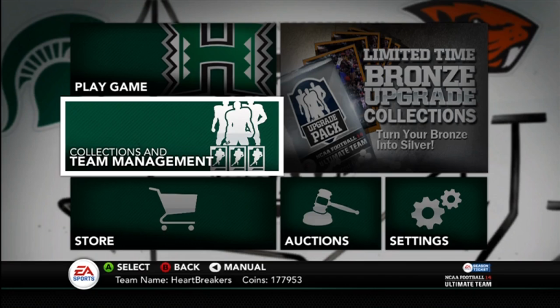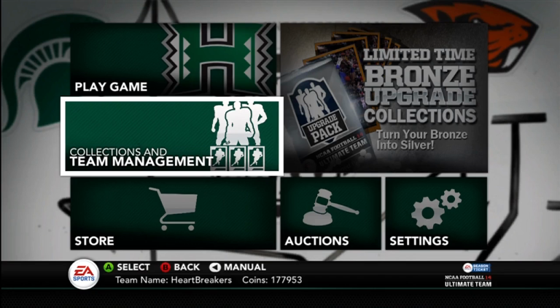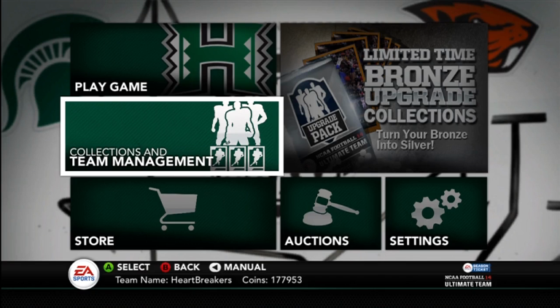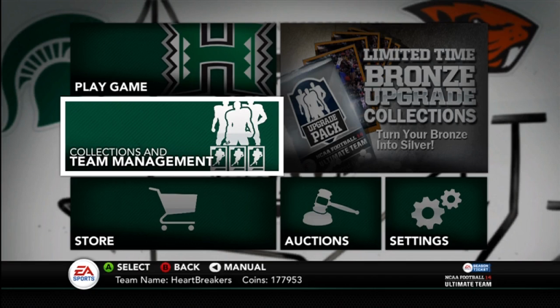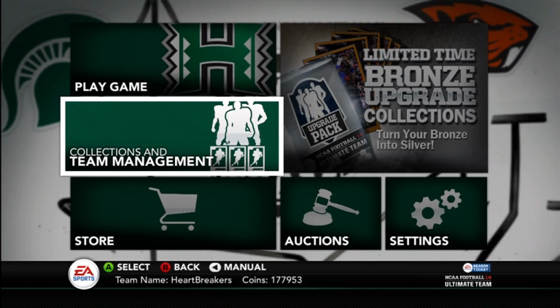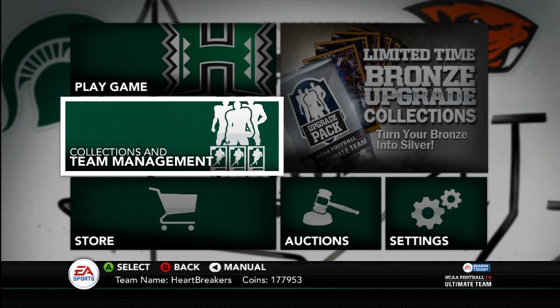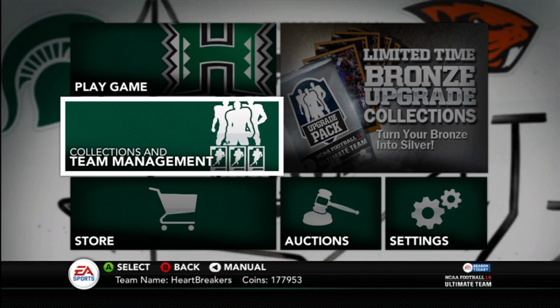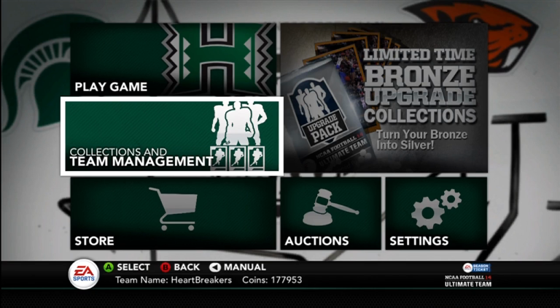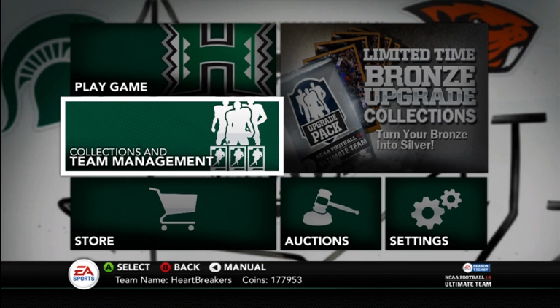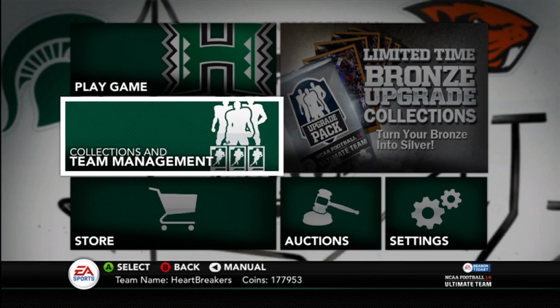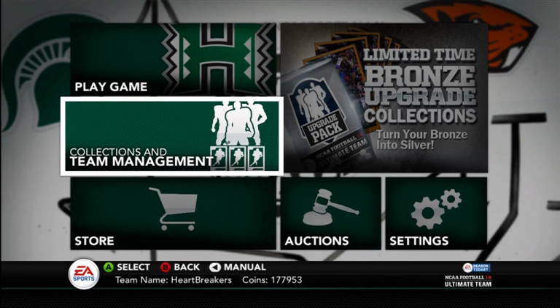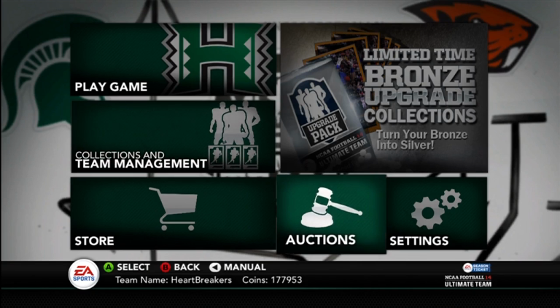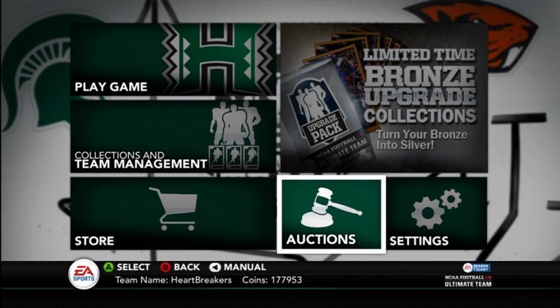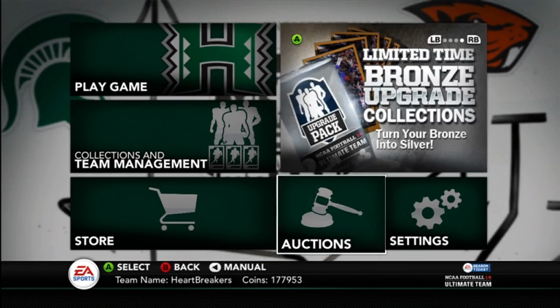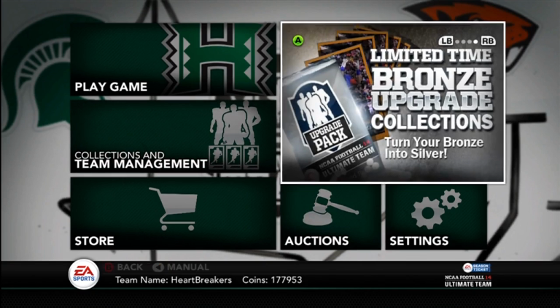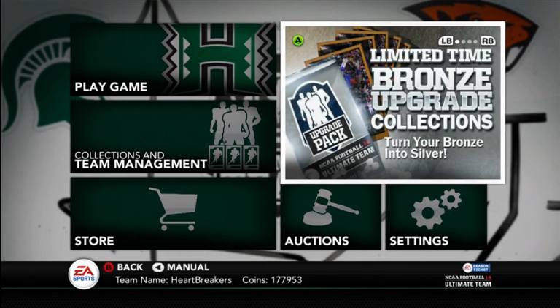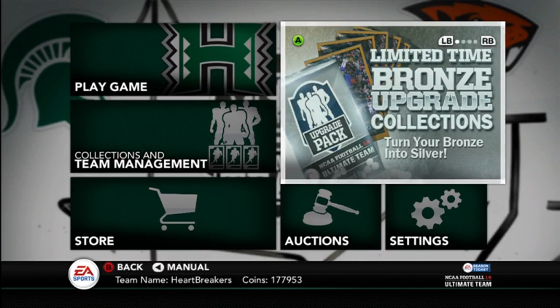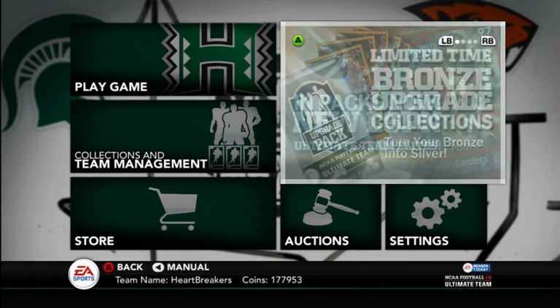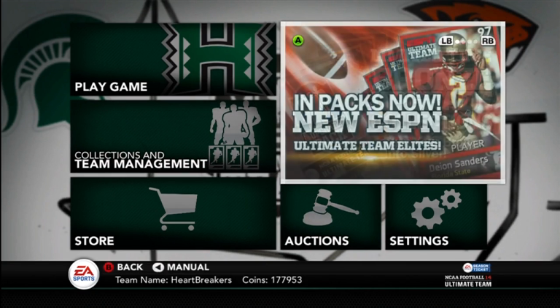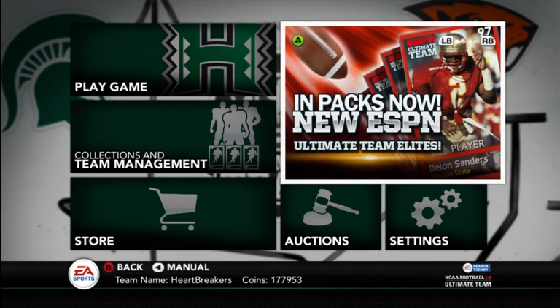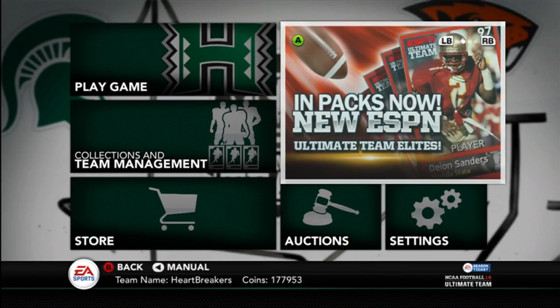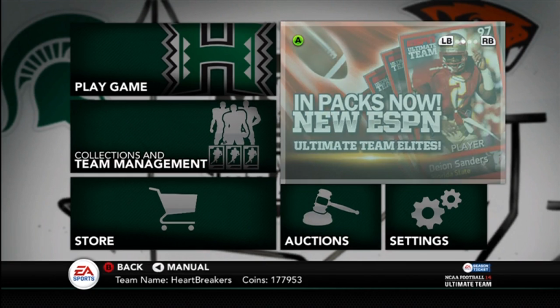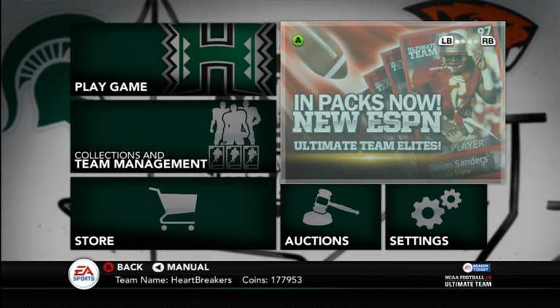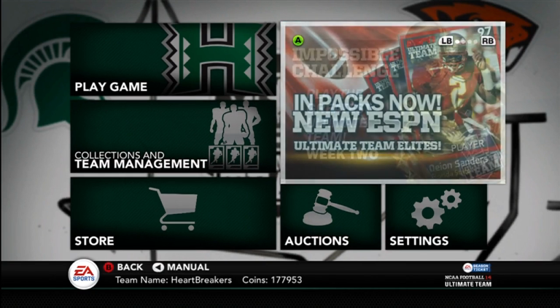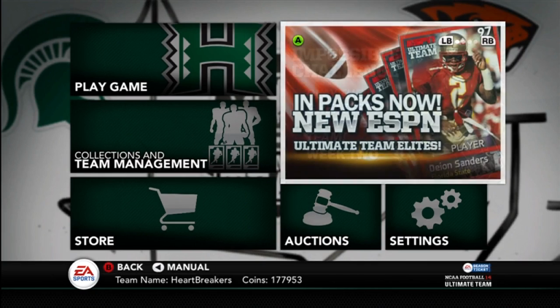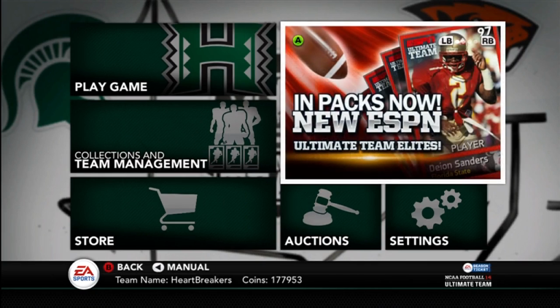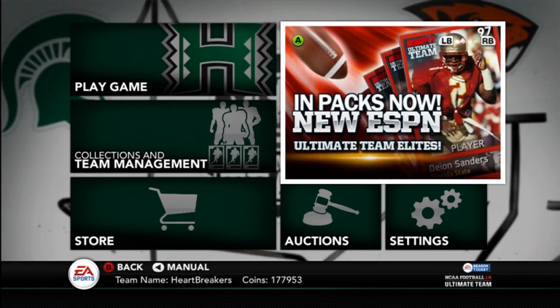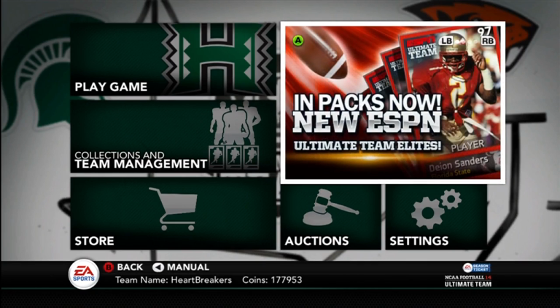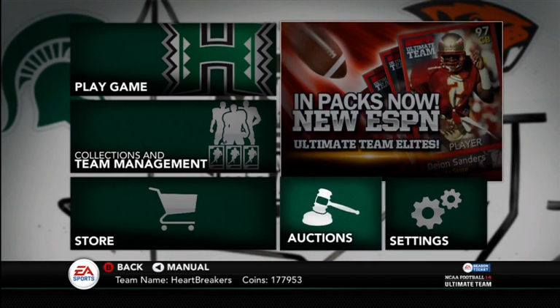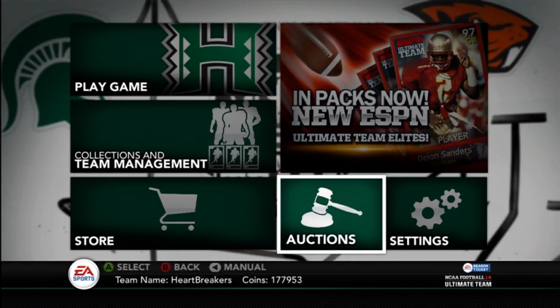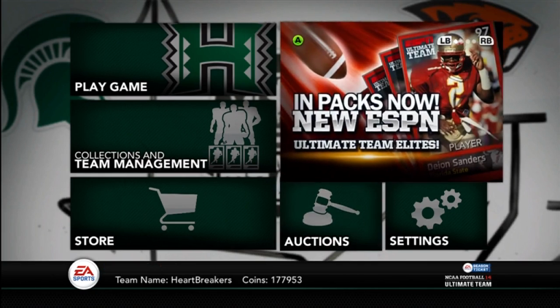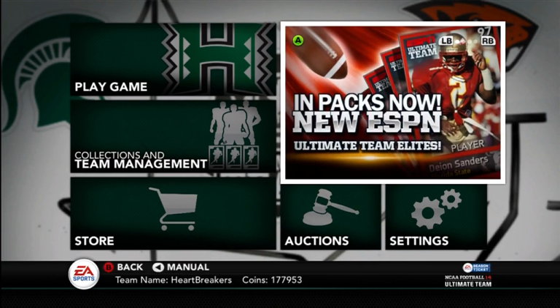Yo guys, what is up? It's Nick, and today they released the four new ESPN Ultimate Team cards.